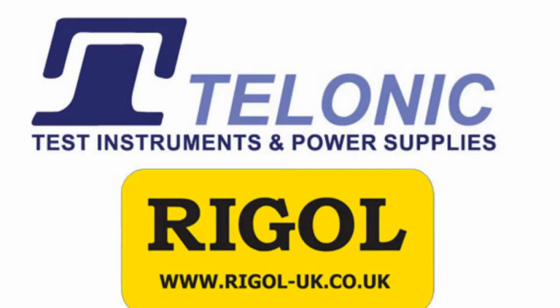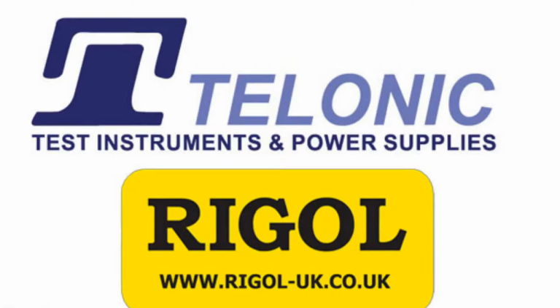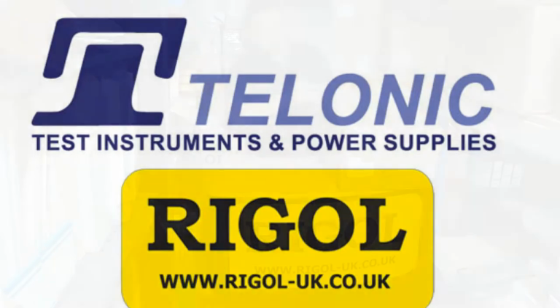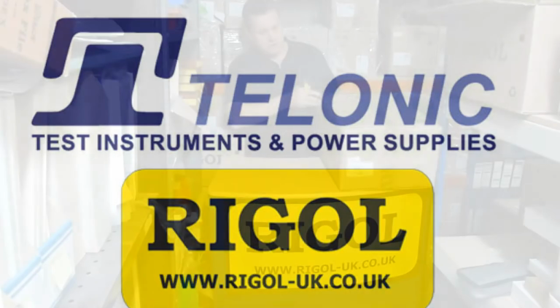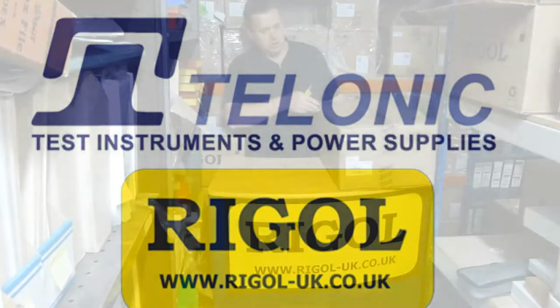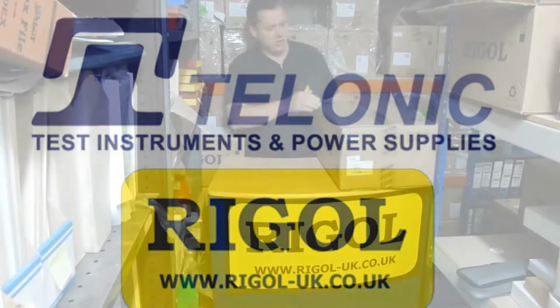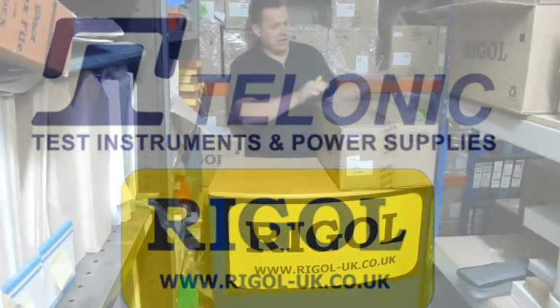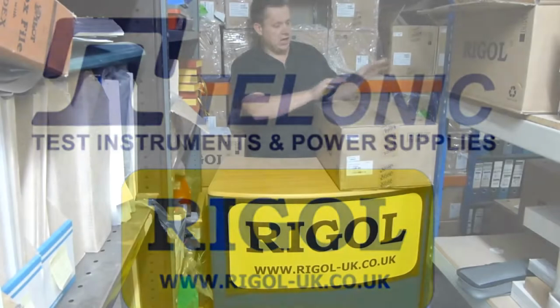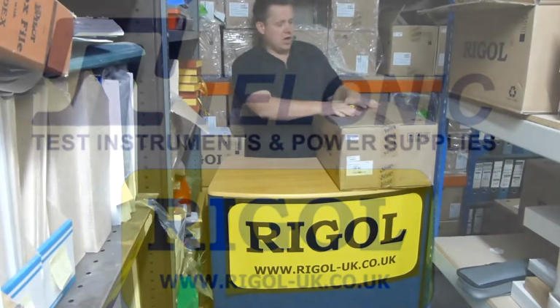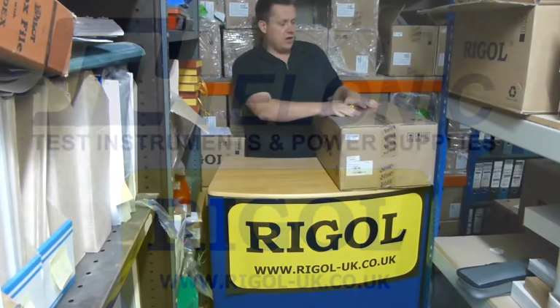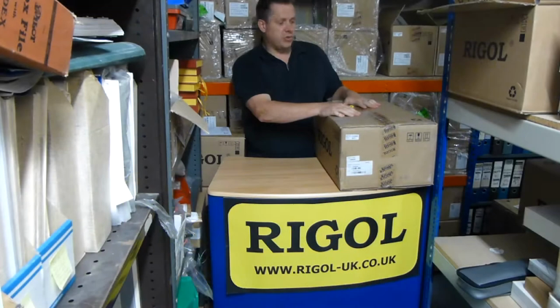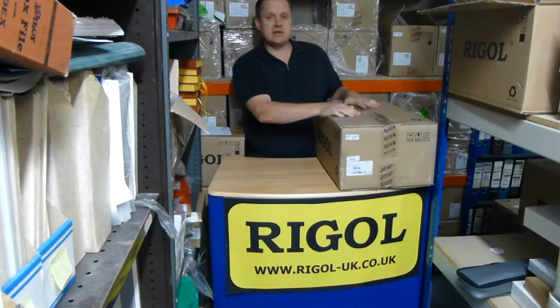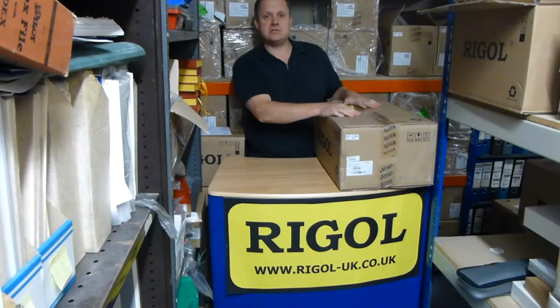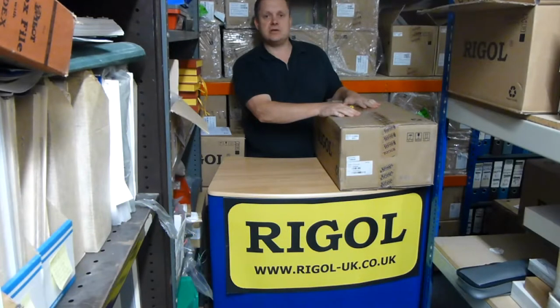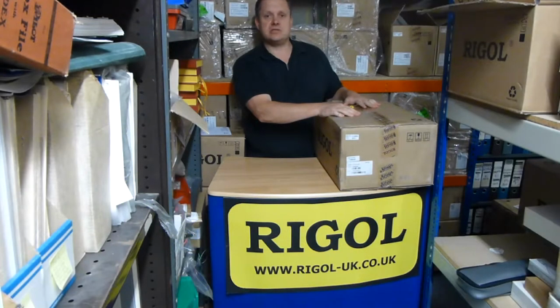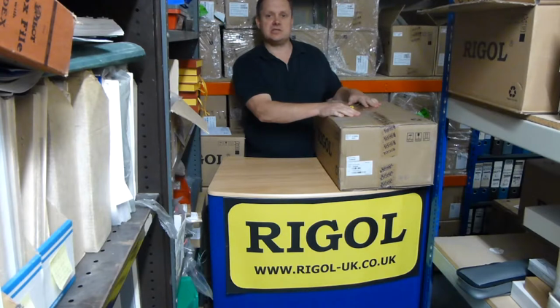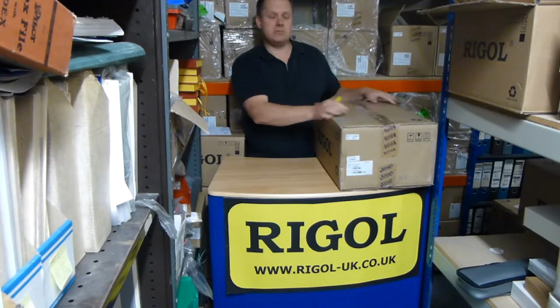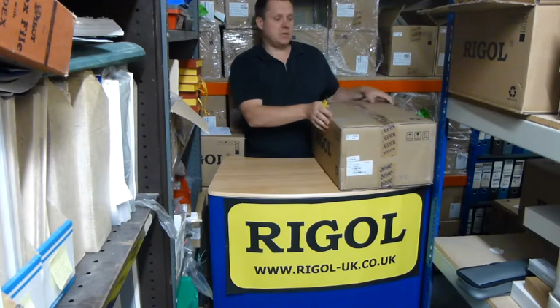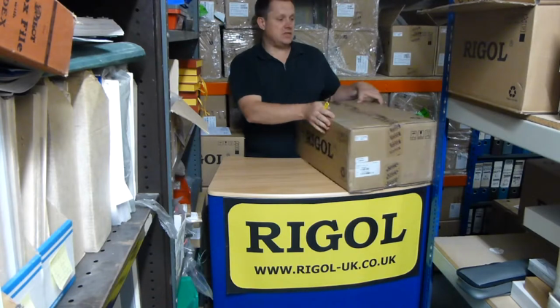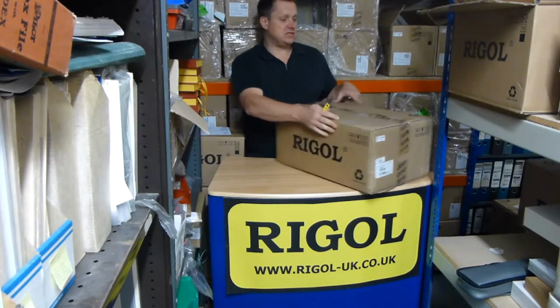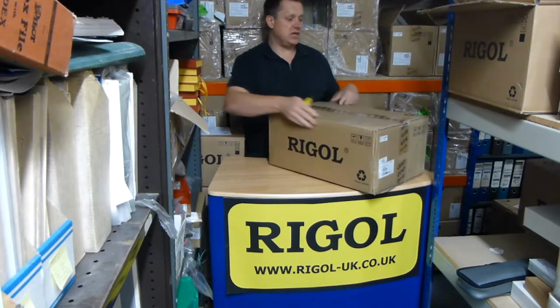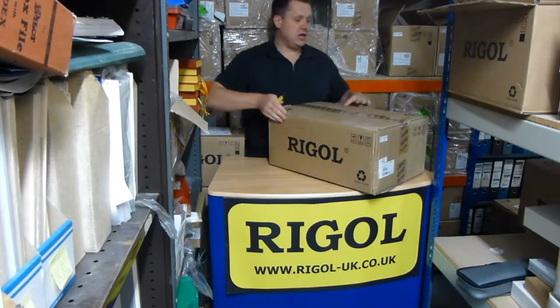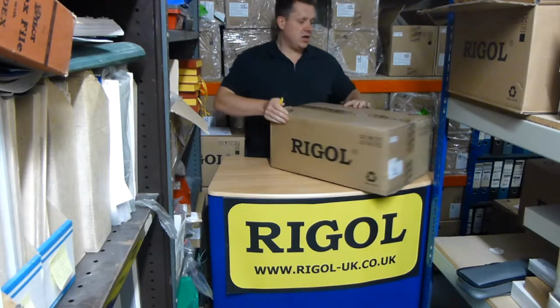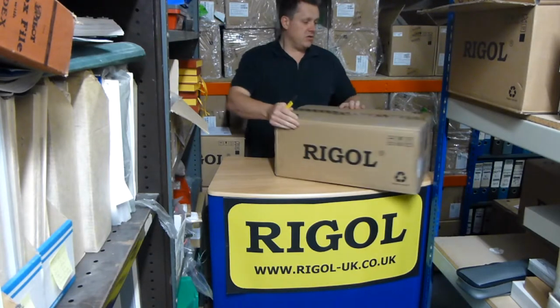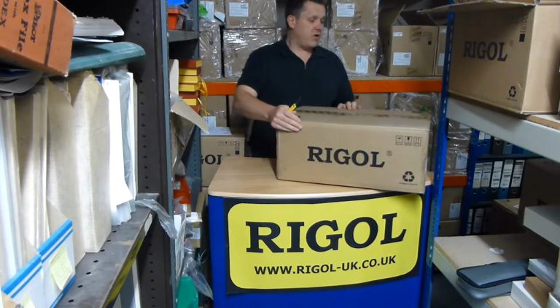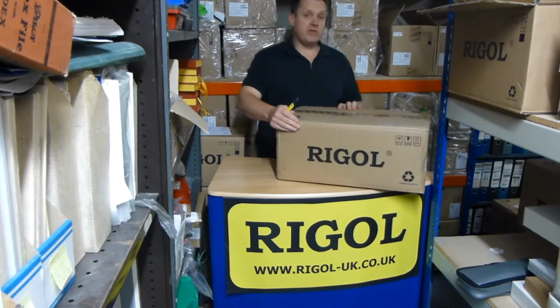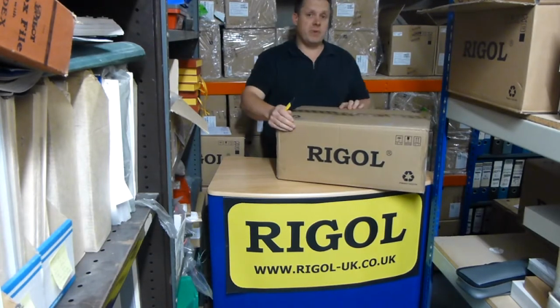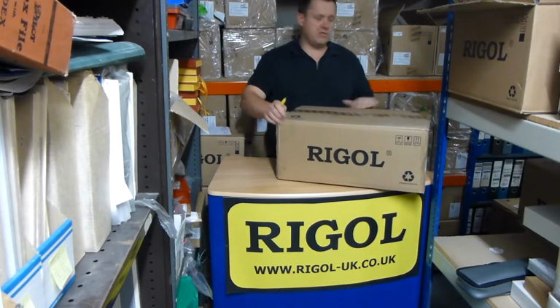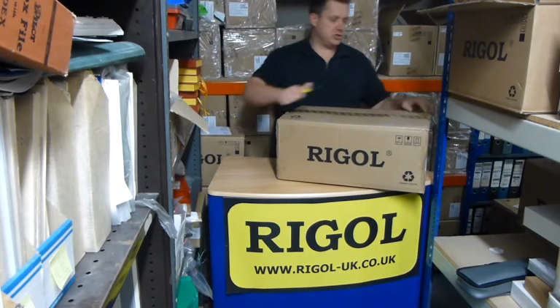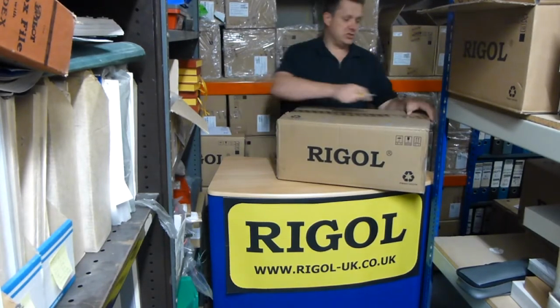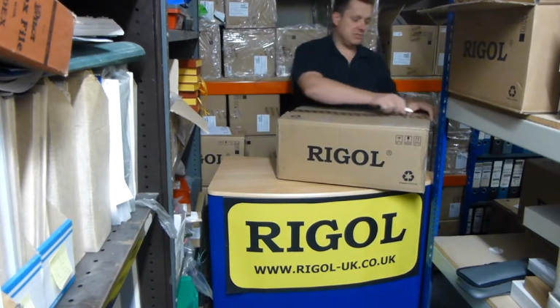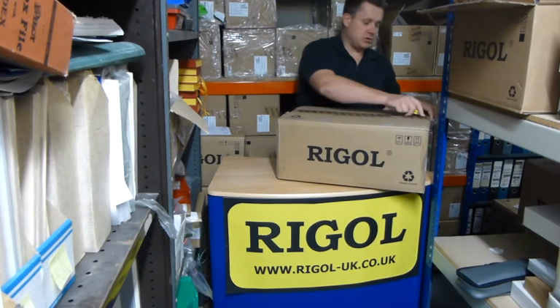So today we've got the 4000 series oscilloscope, and this is the 500 meg version, so let's have a look.